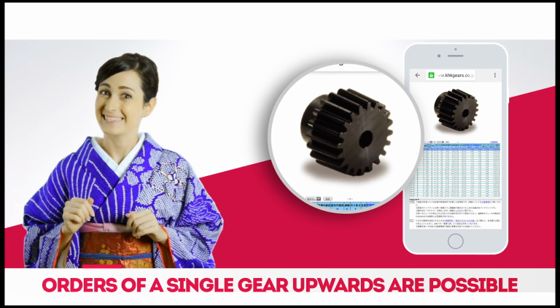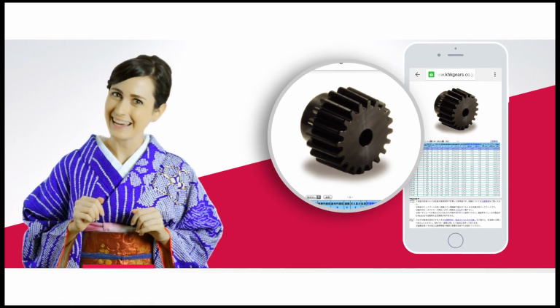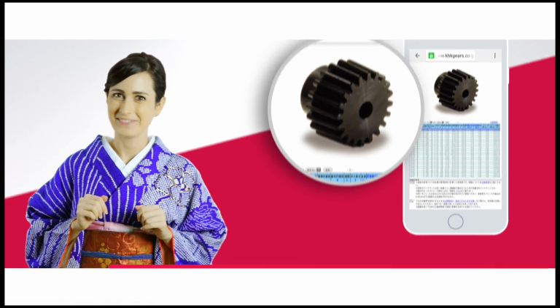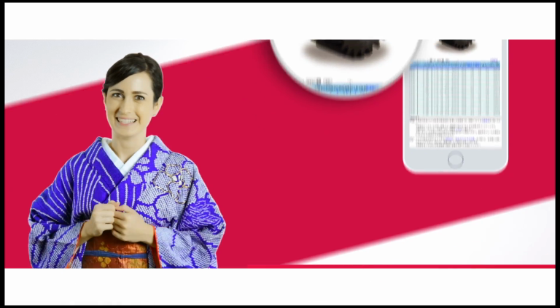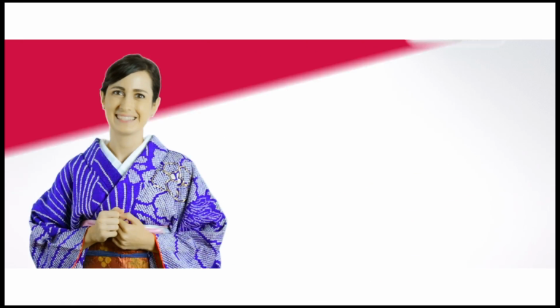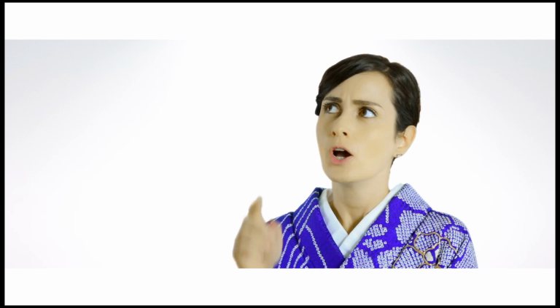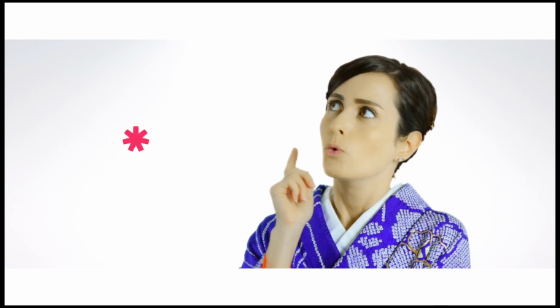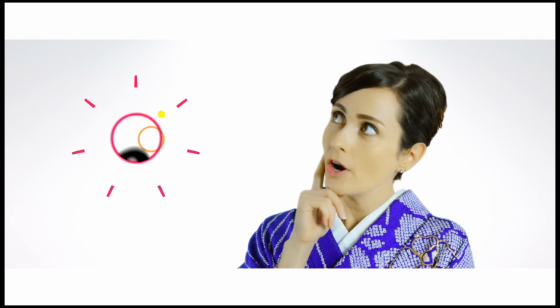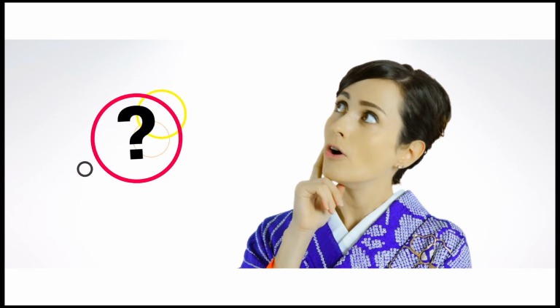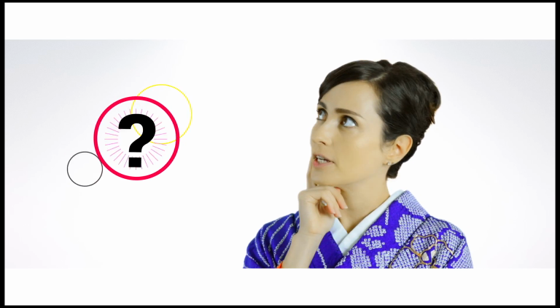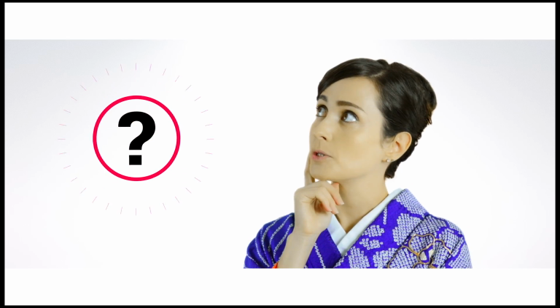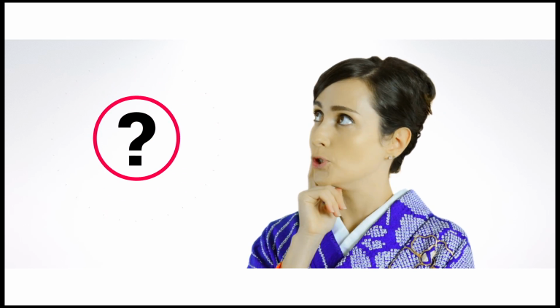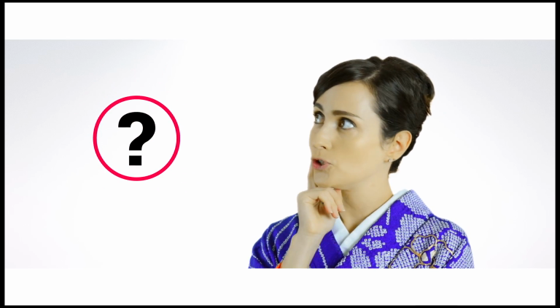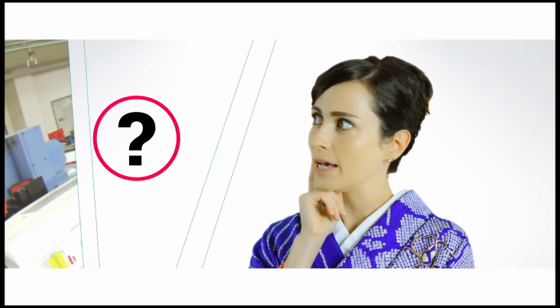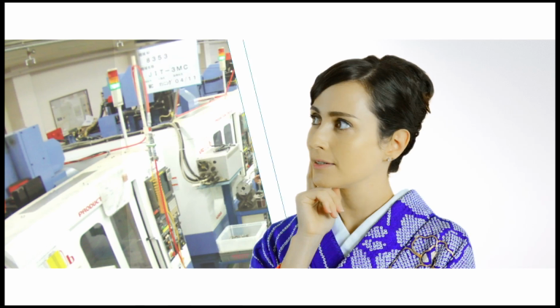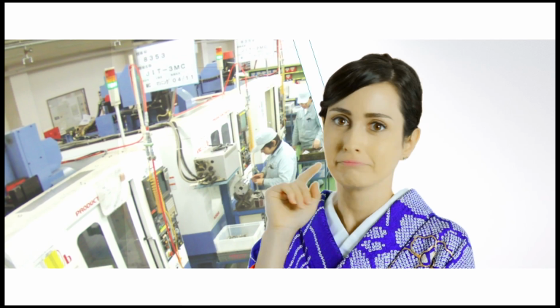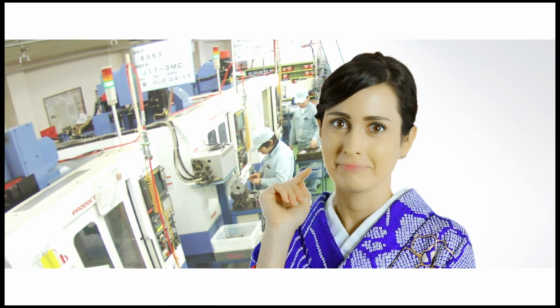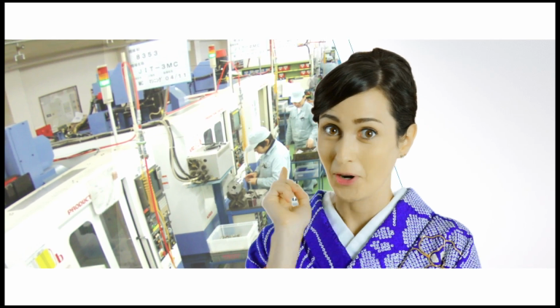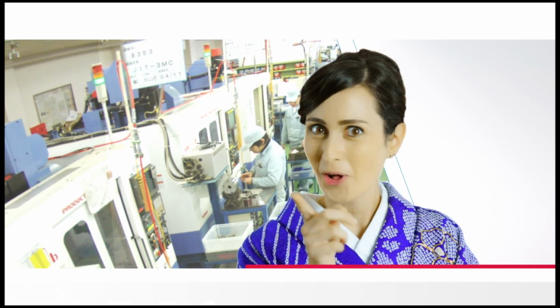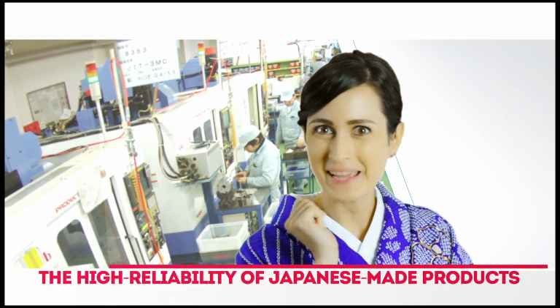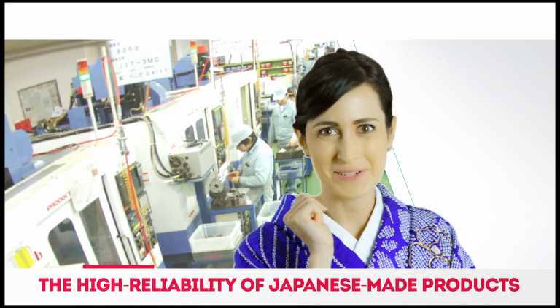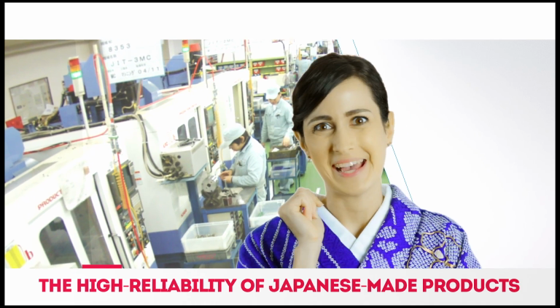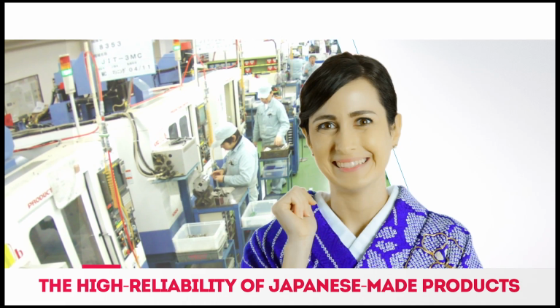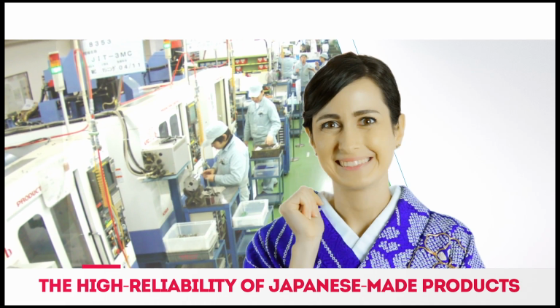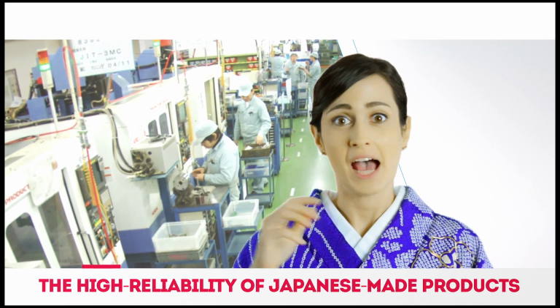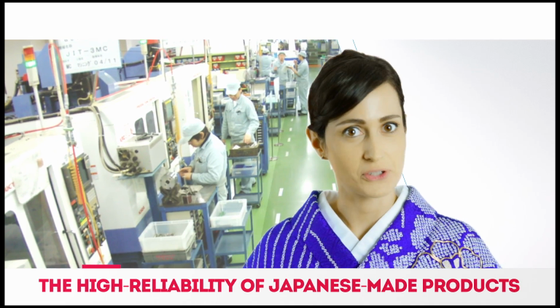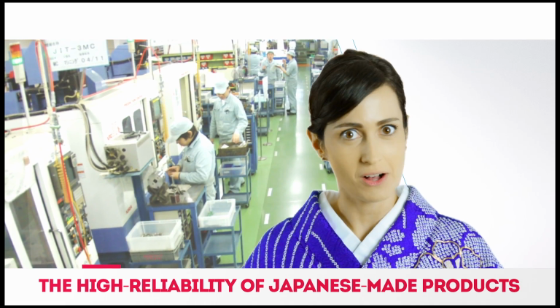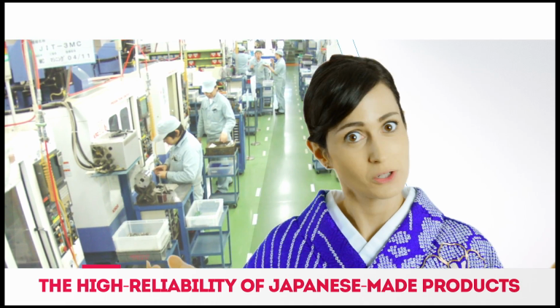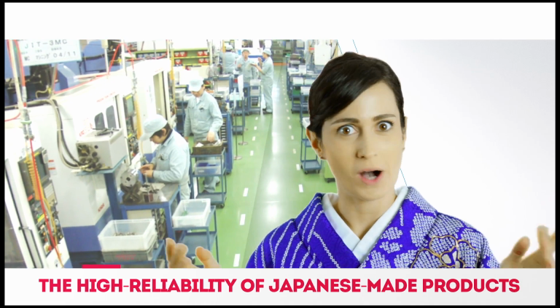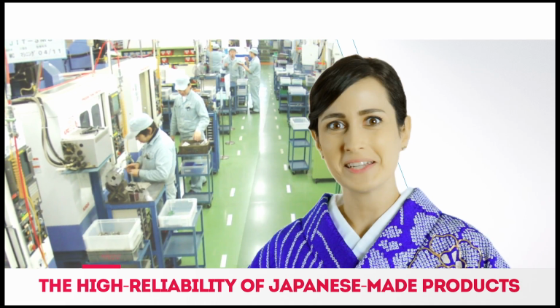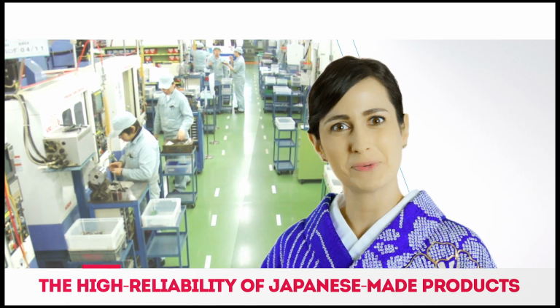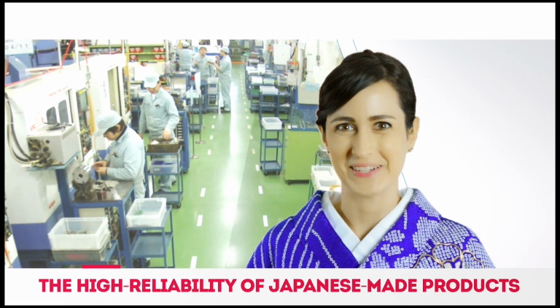Isn't that convenient? Where are all the gears produced, you ask? They're all made in Japan. After all, quality is important.